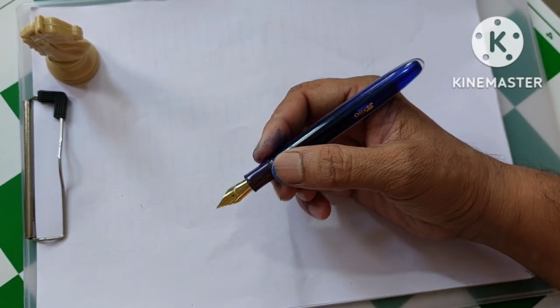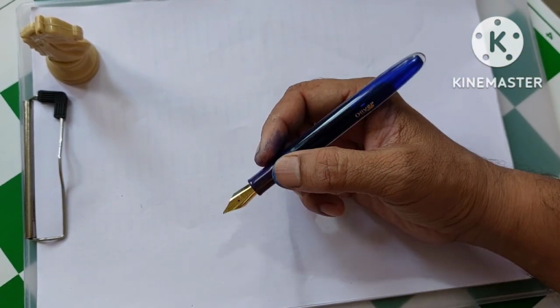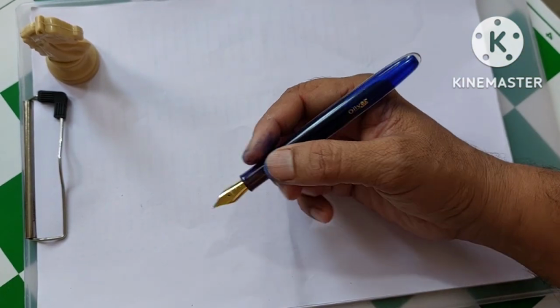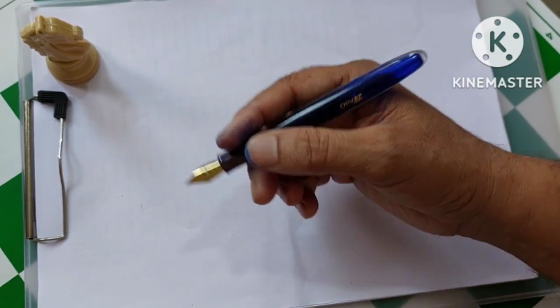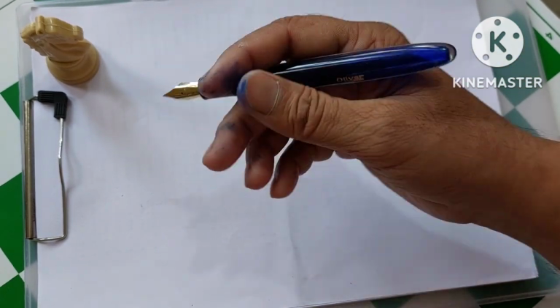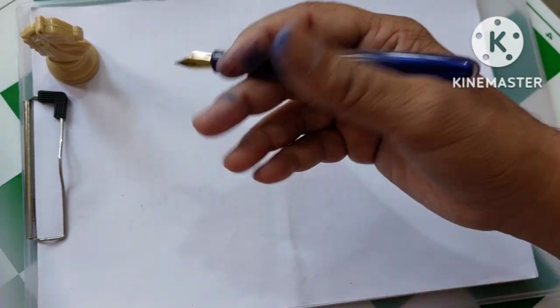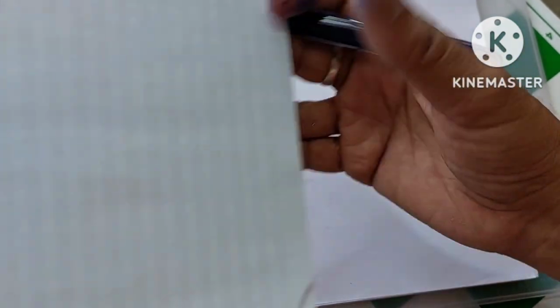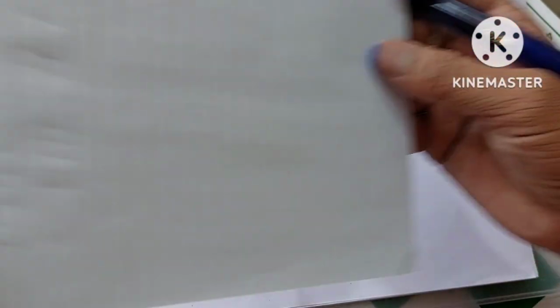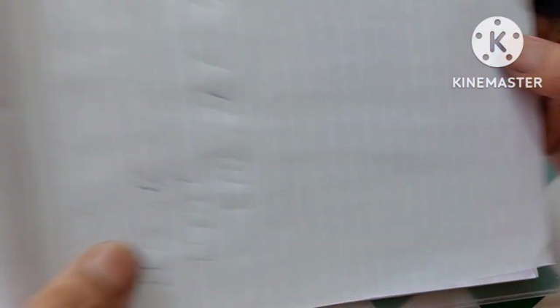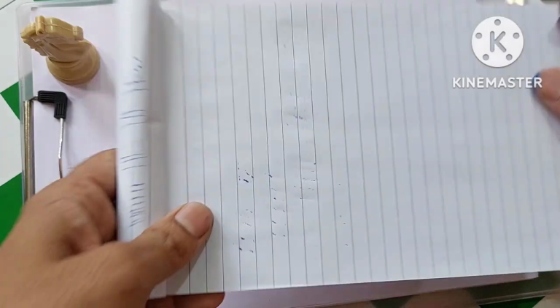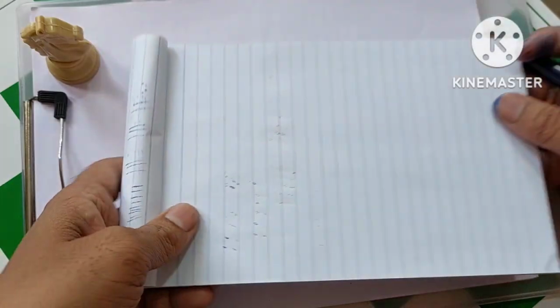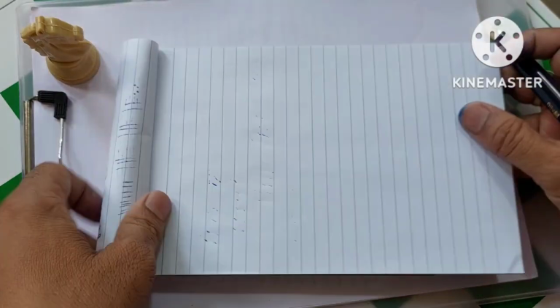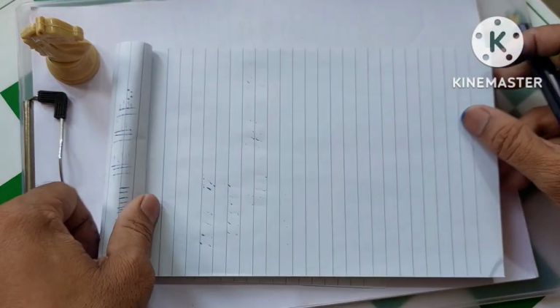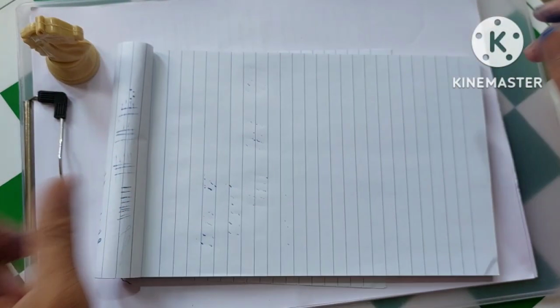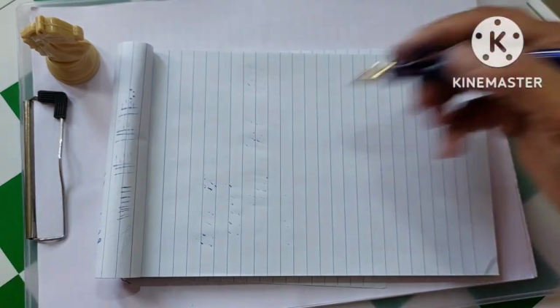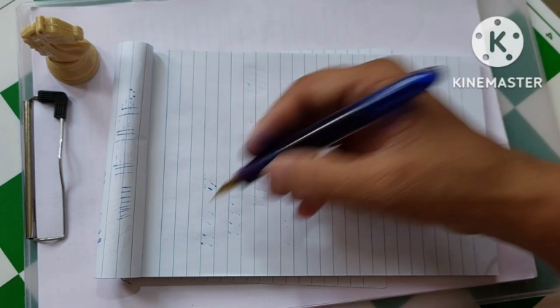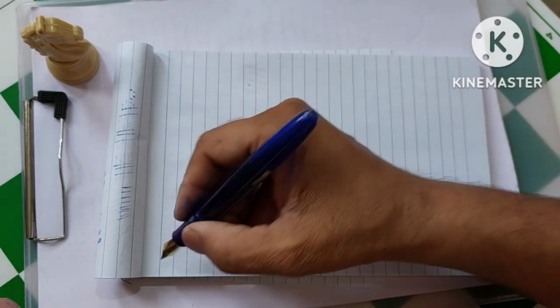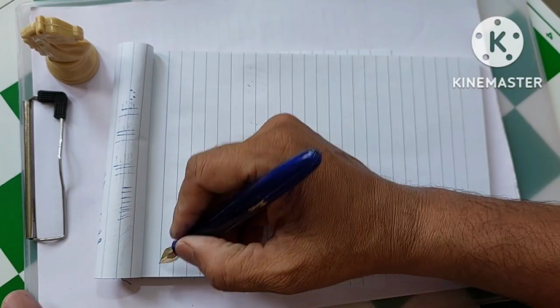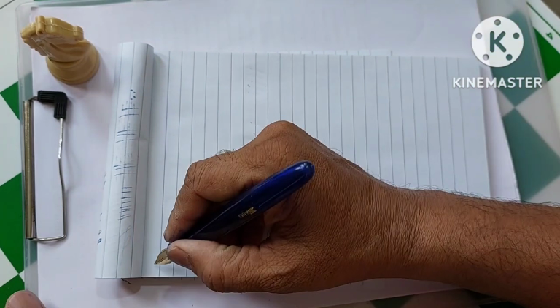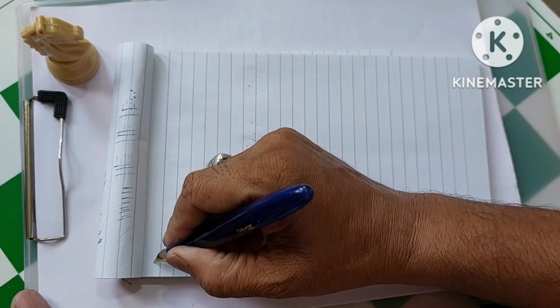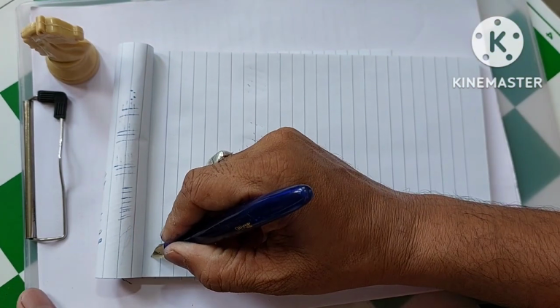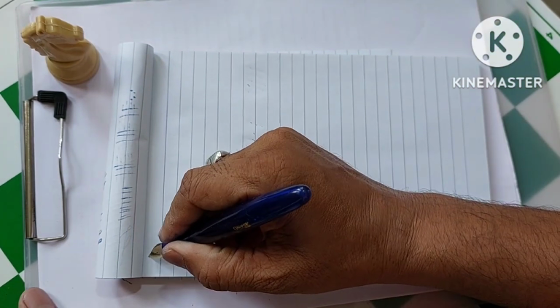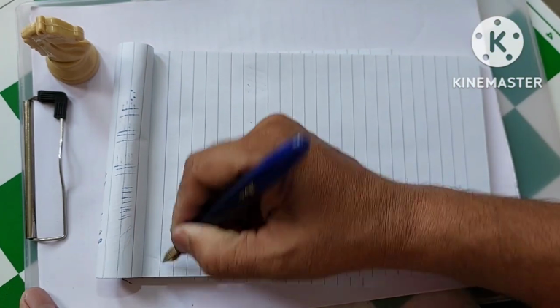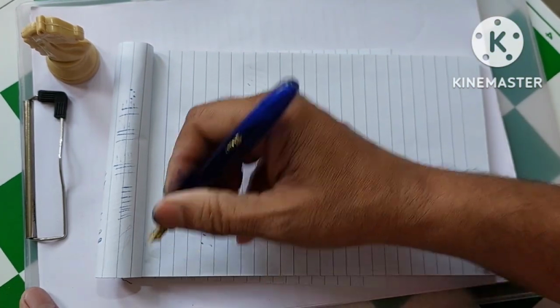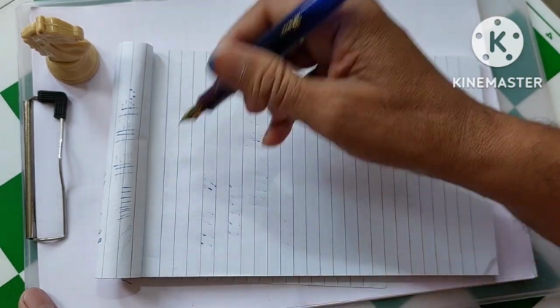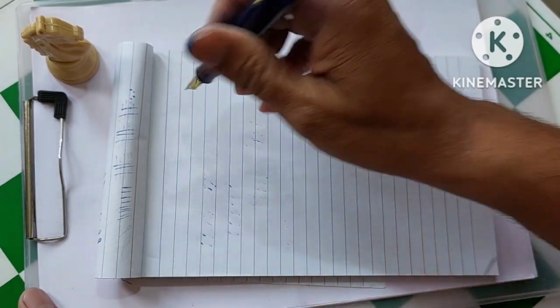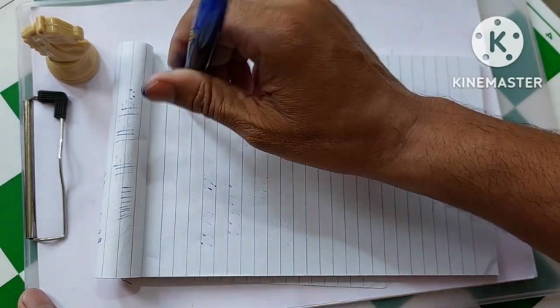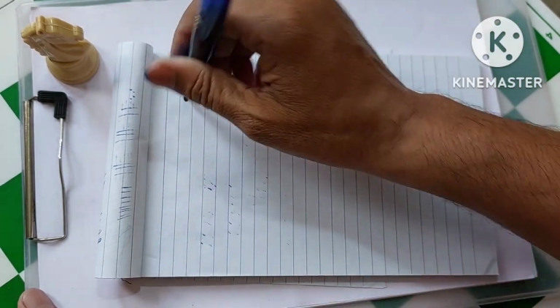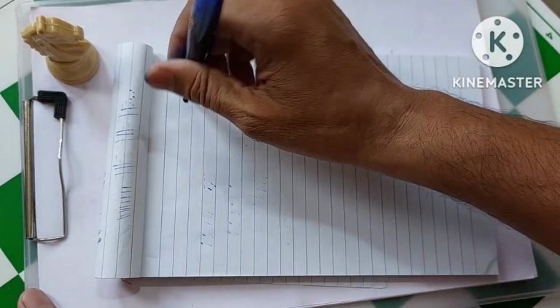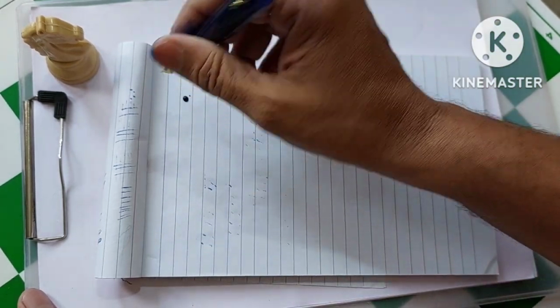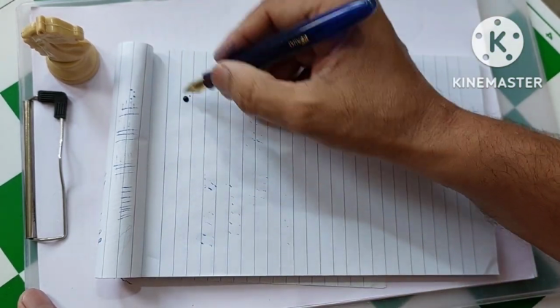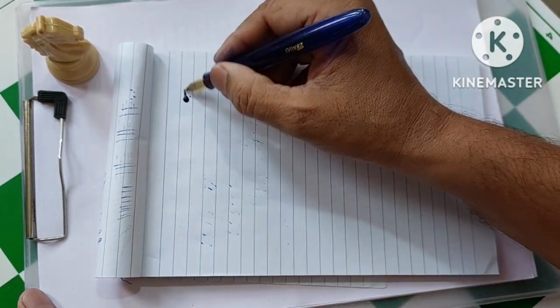Let's write and see how it works. It may take some time to absorb the ink — I think it will take some time.